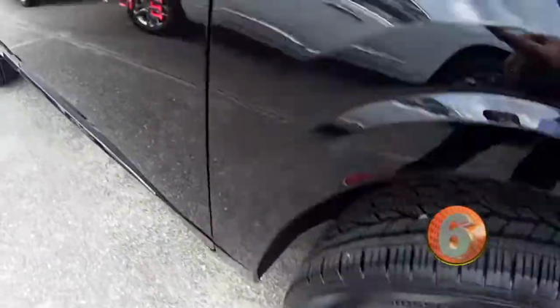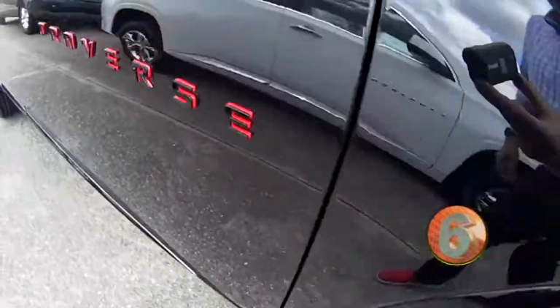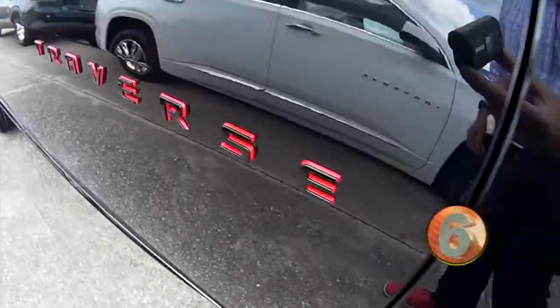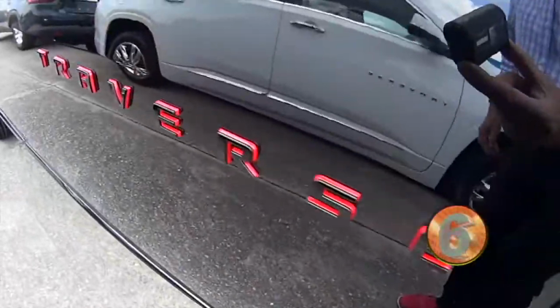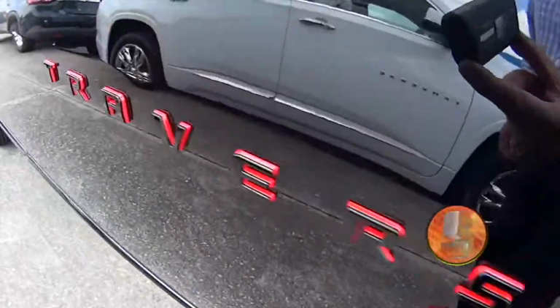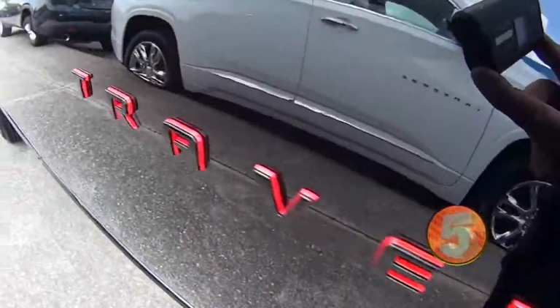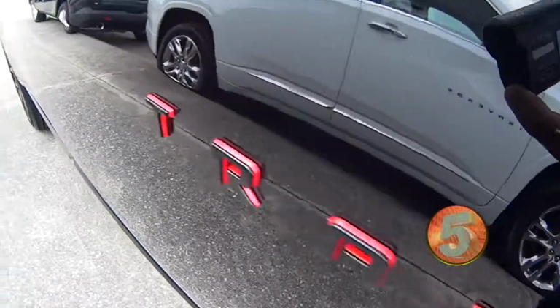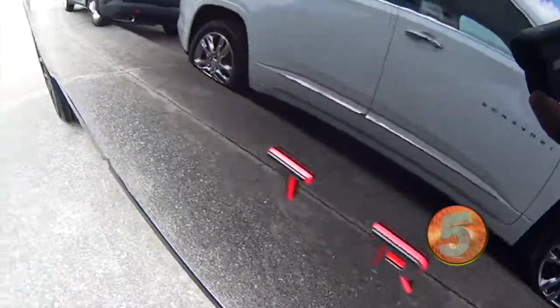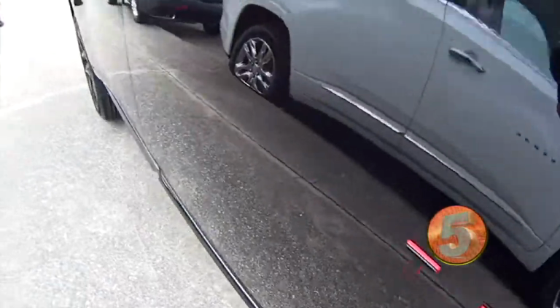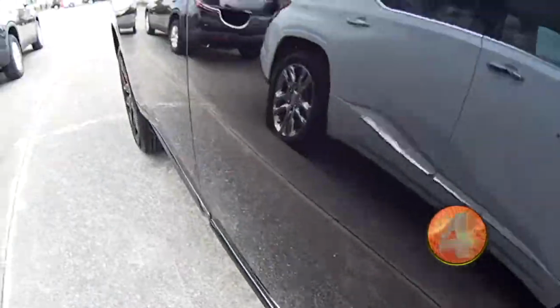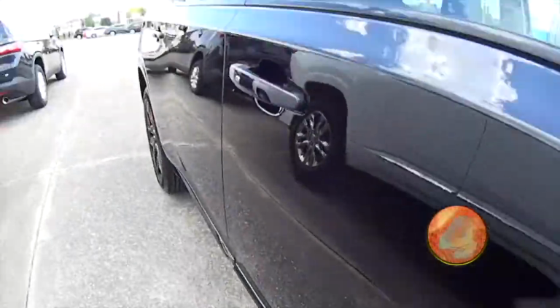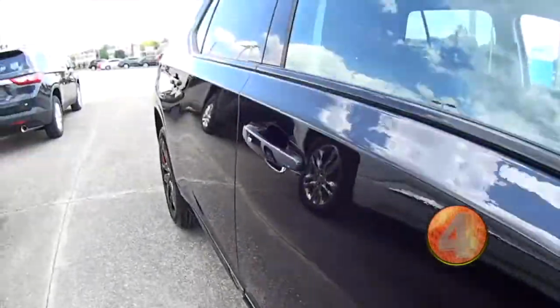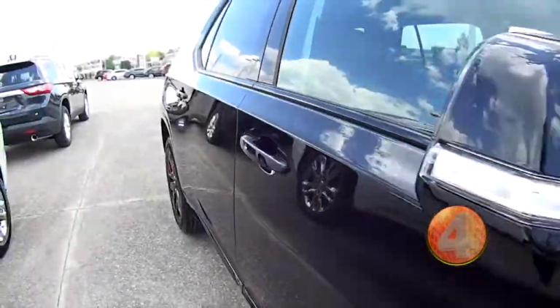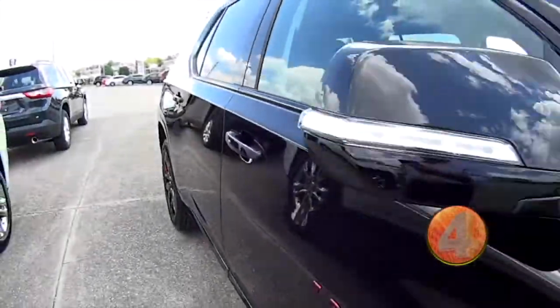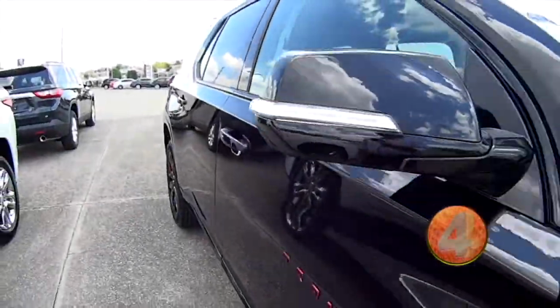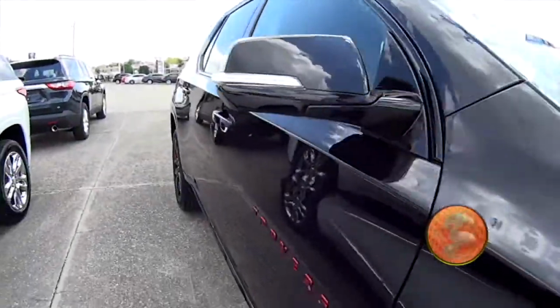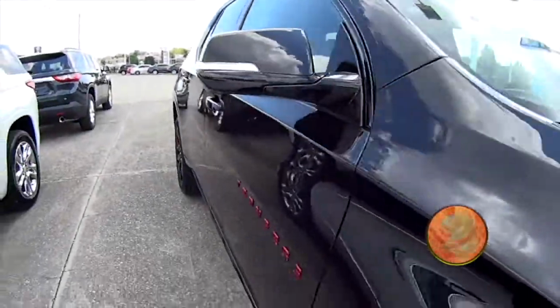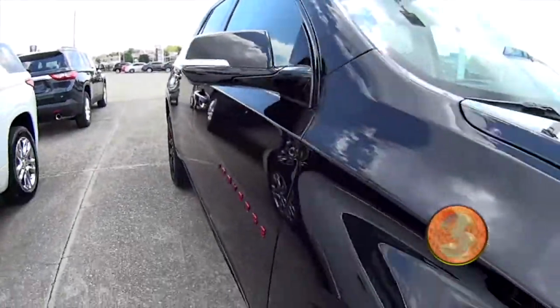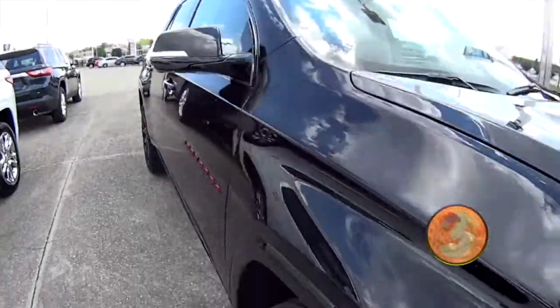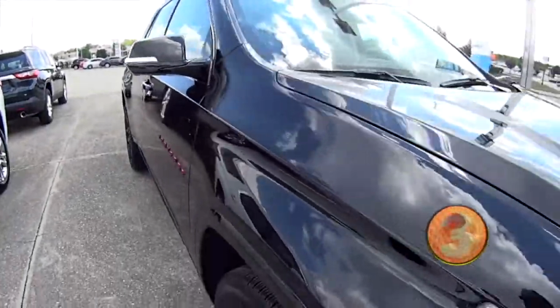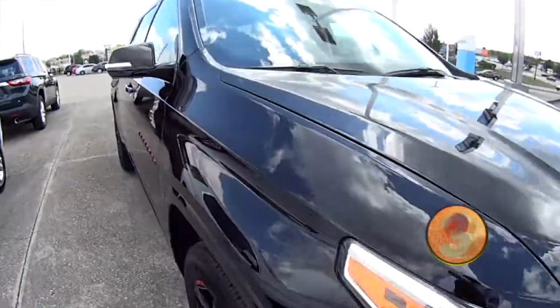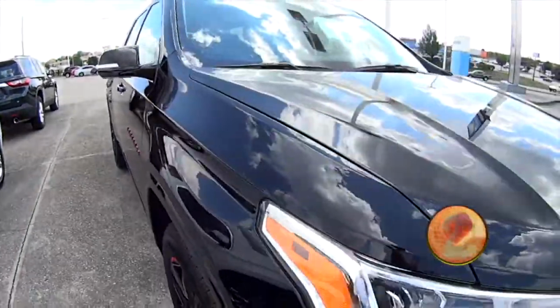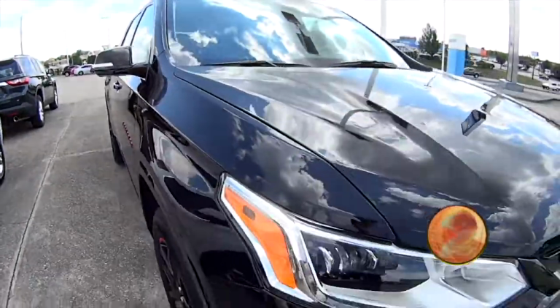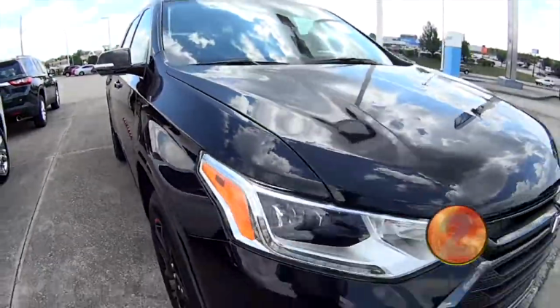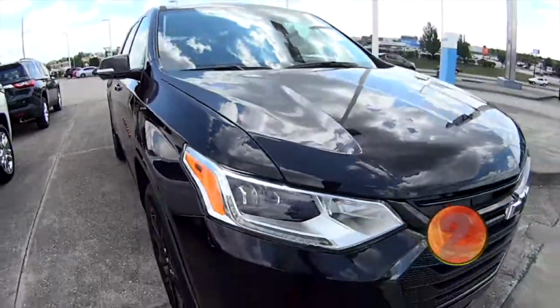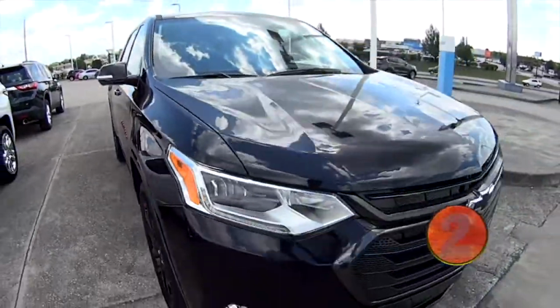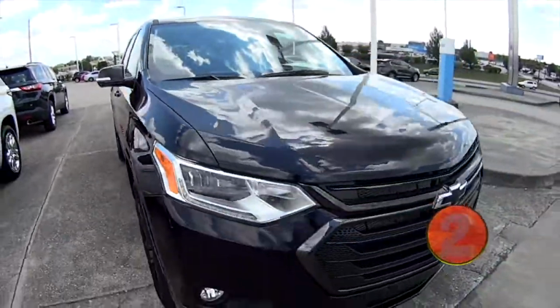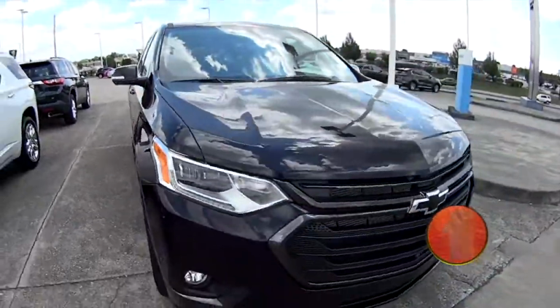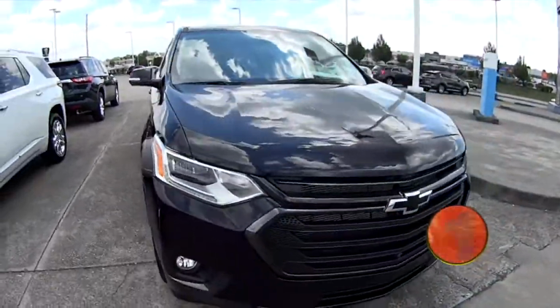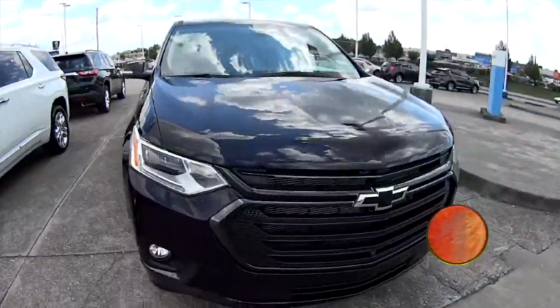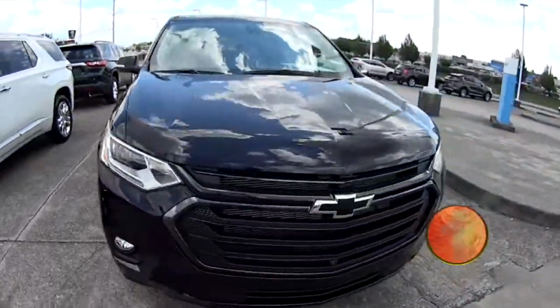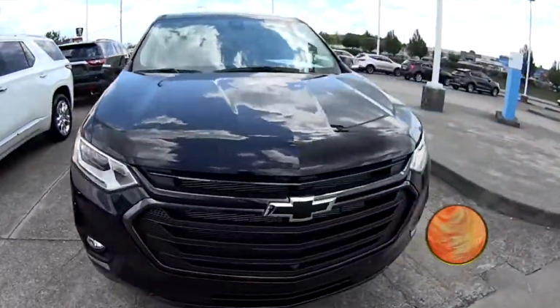You have to come see this one, folks. You have to come test drive this one. Sharp.